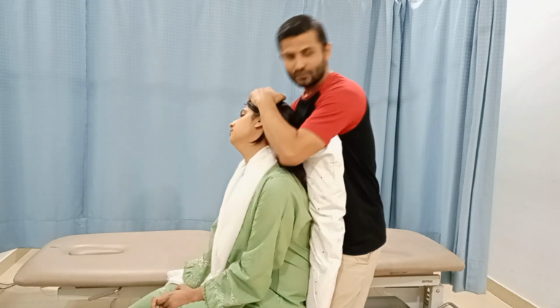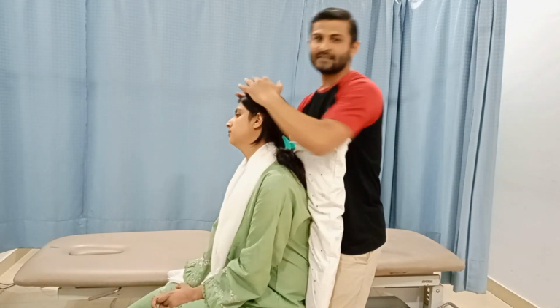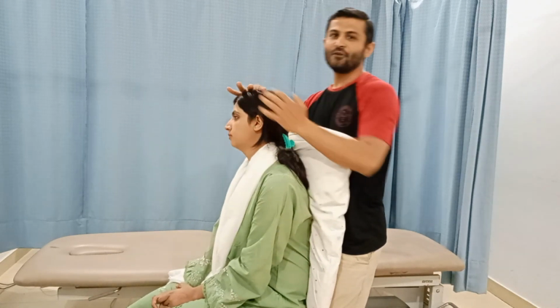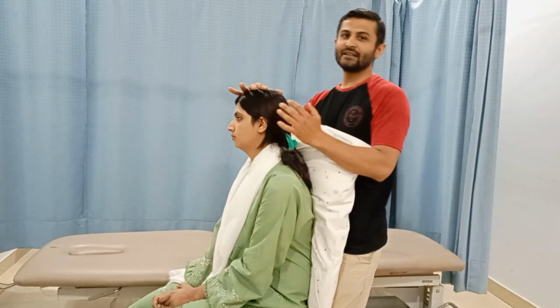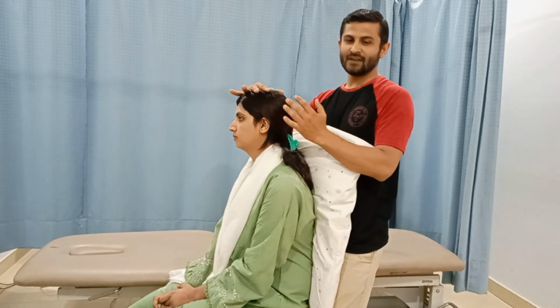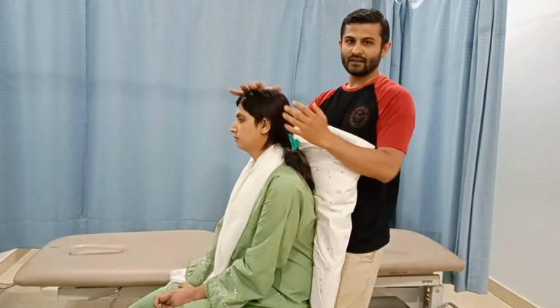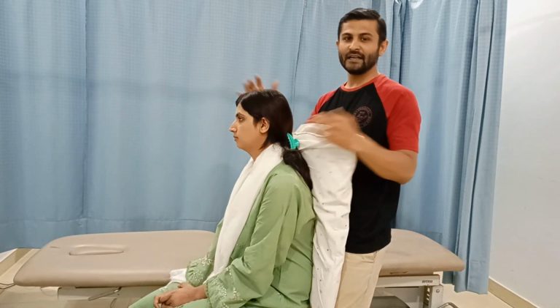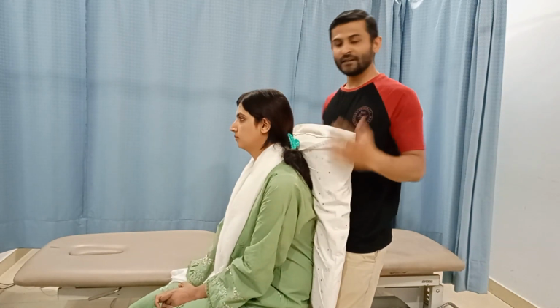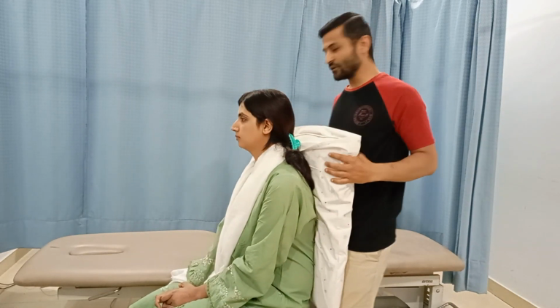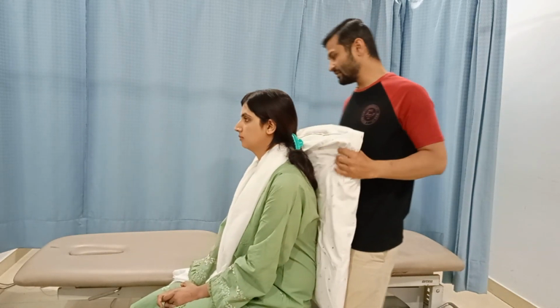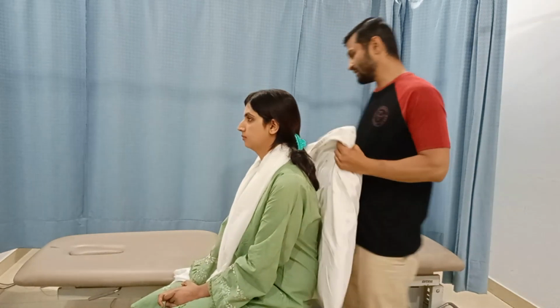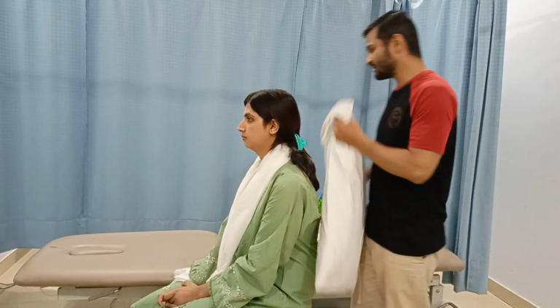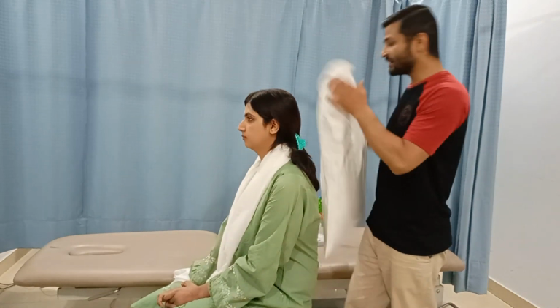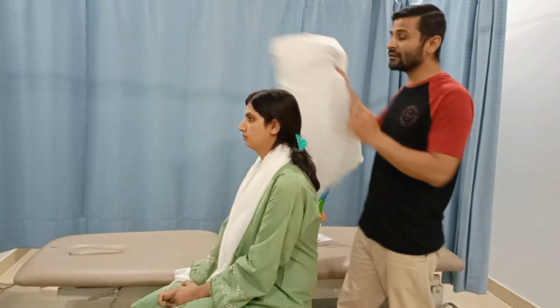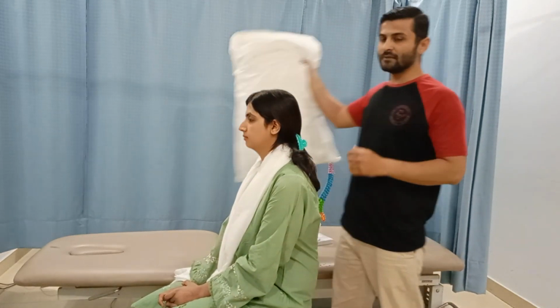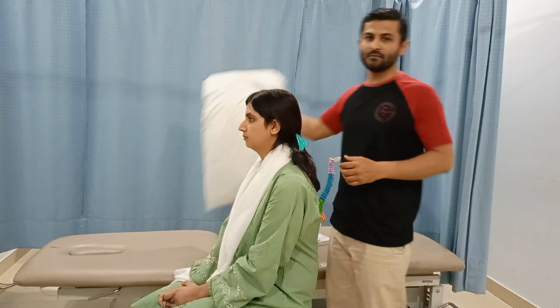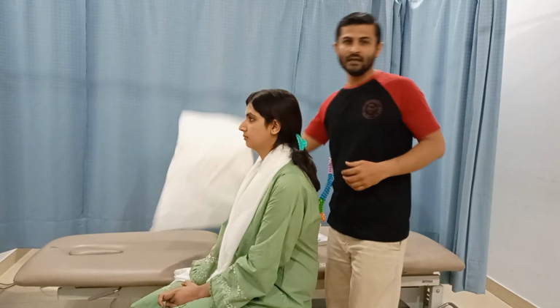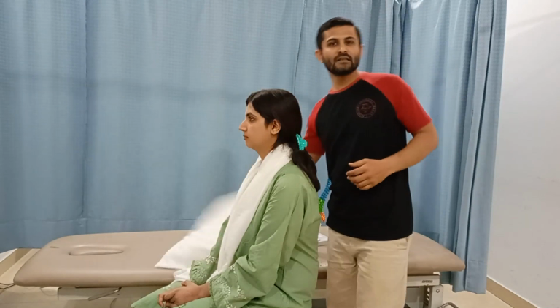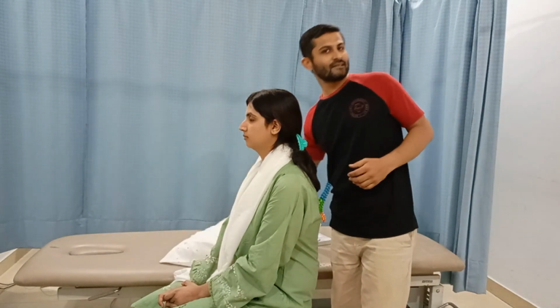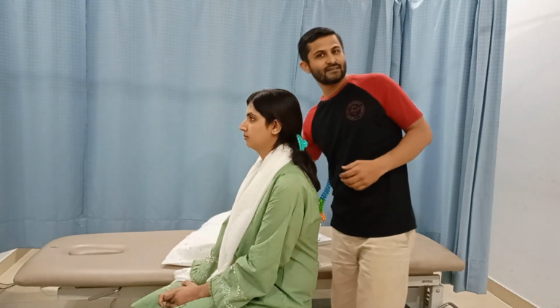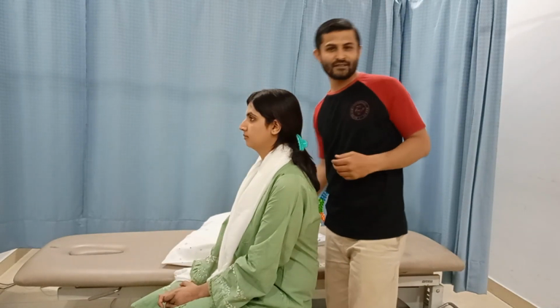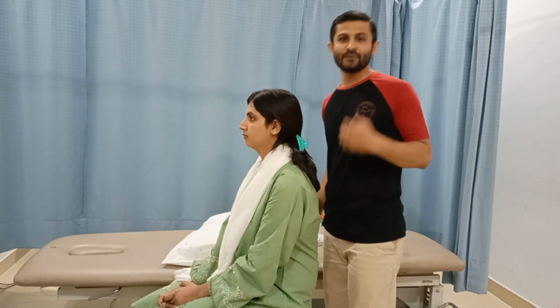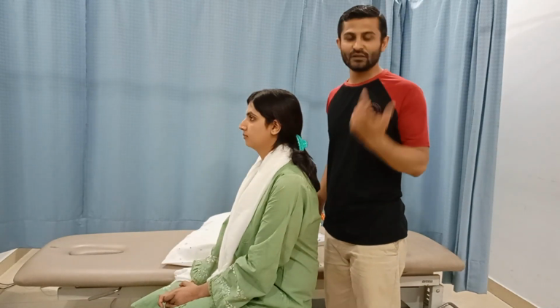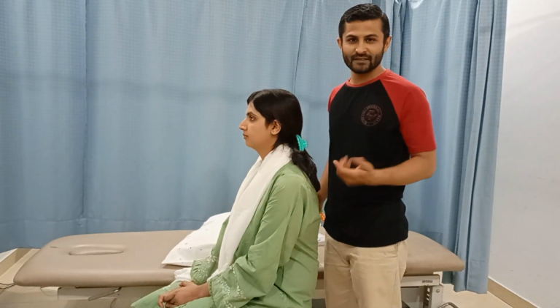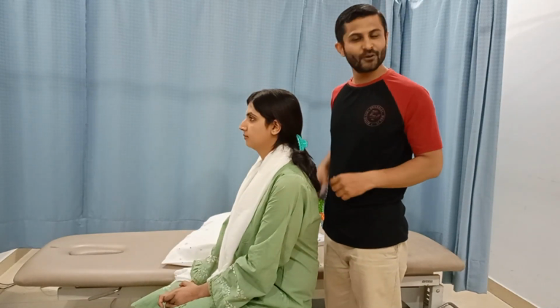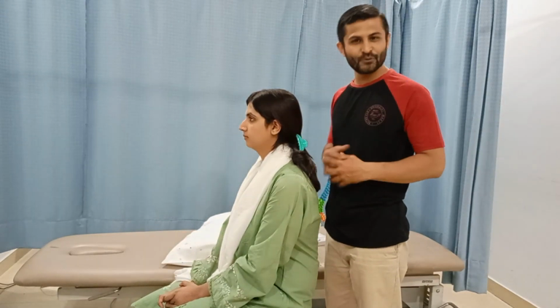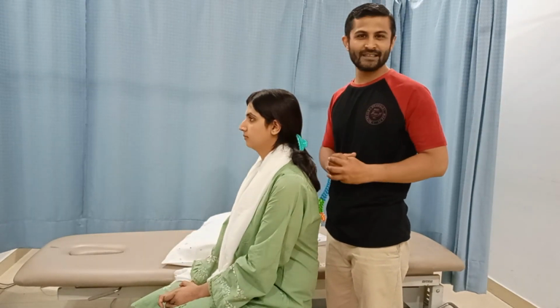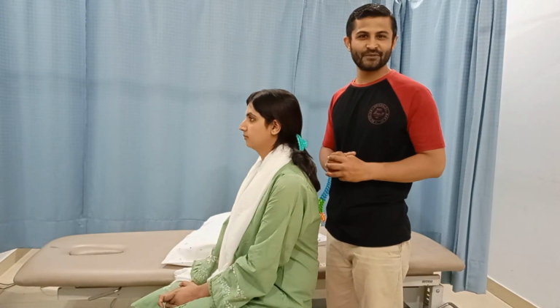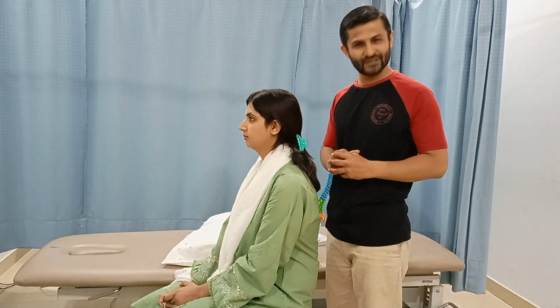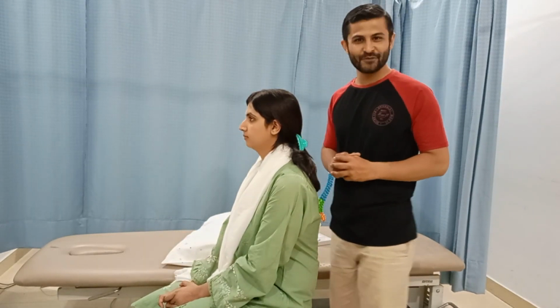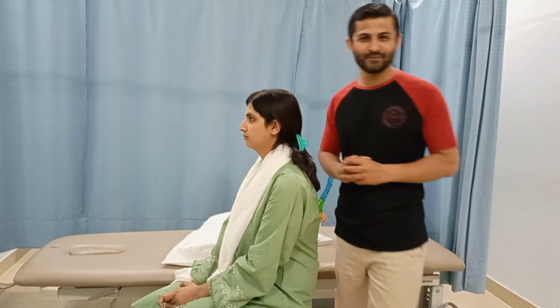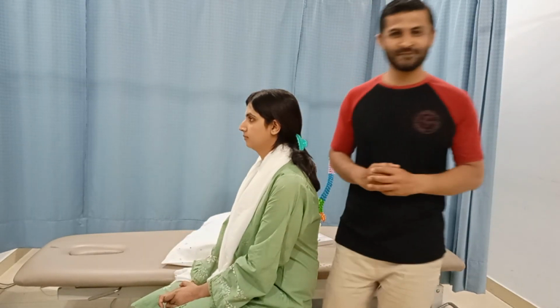That's how the test is done. If it produces the patient's radicular symptoms, the test is considered positive. I hope you liked this video — thank you very much.